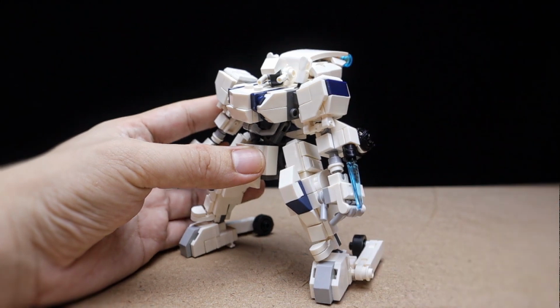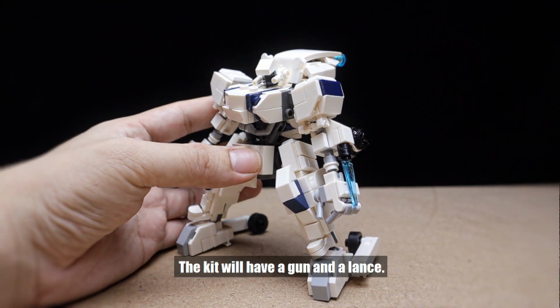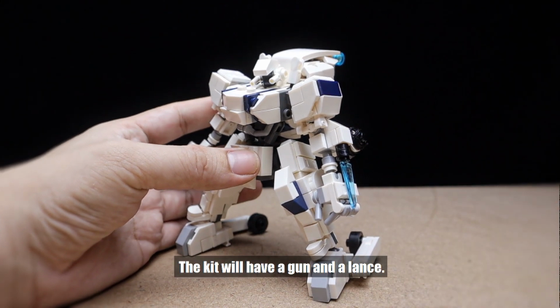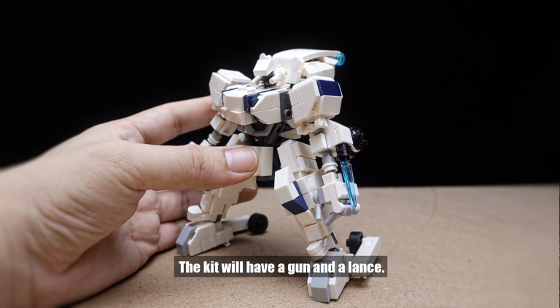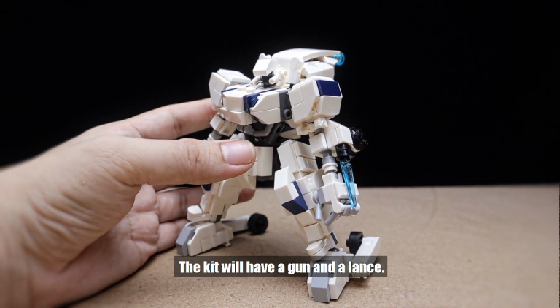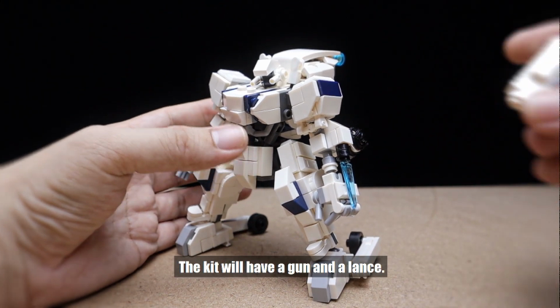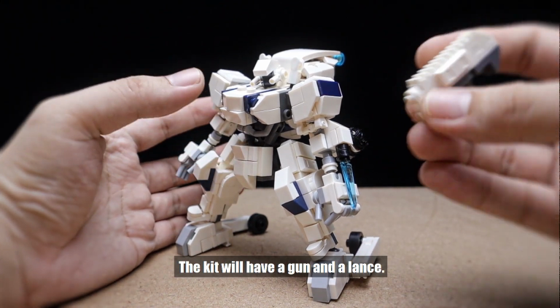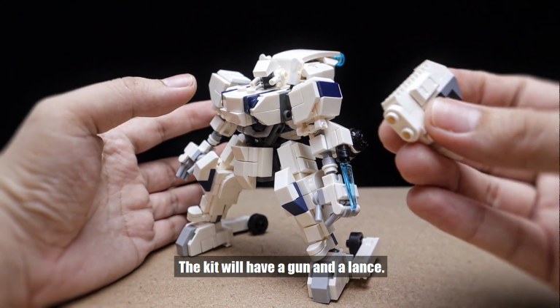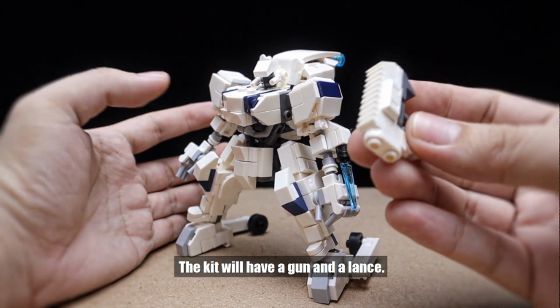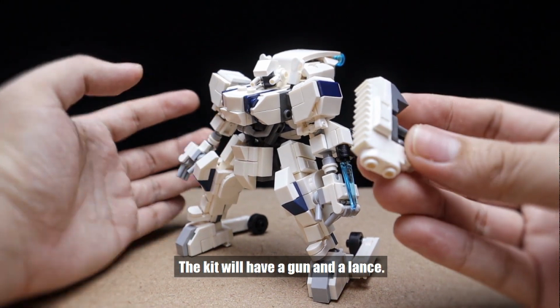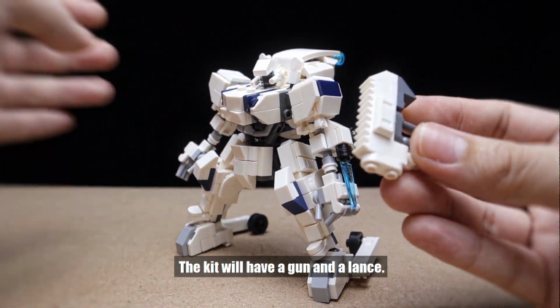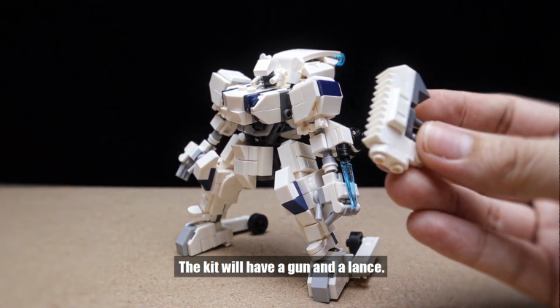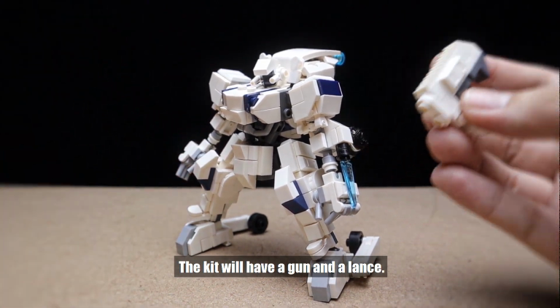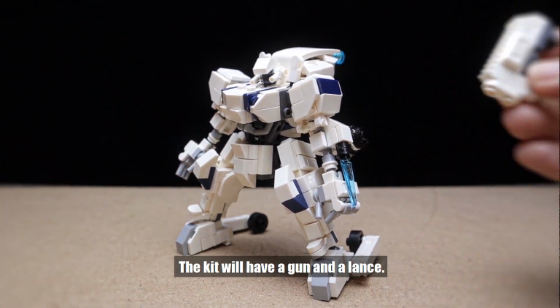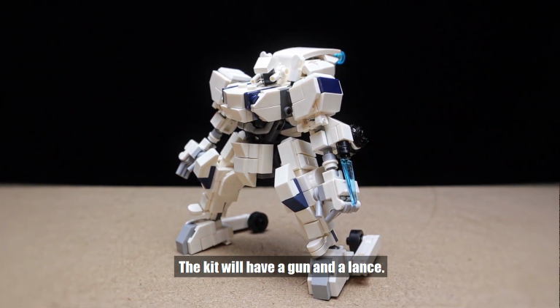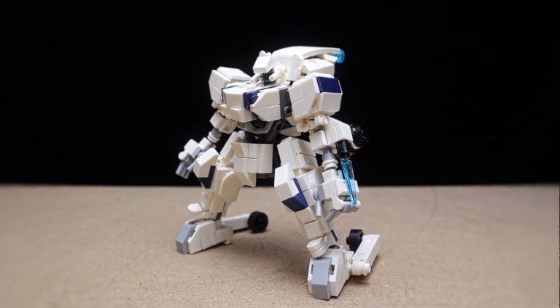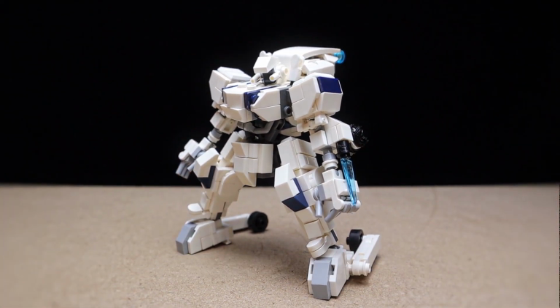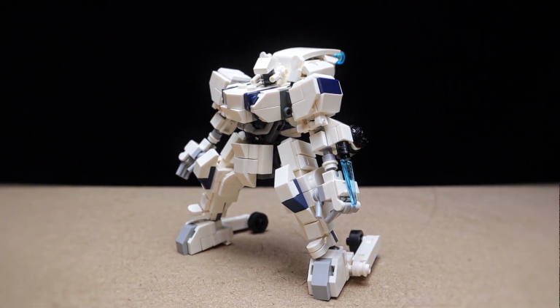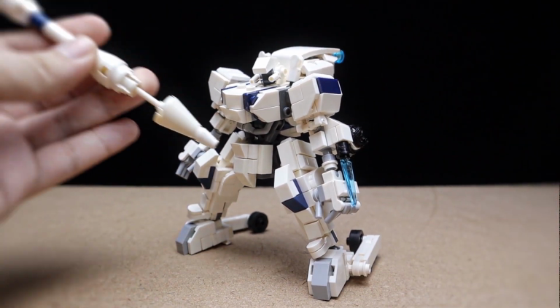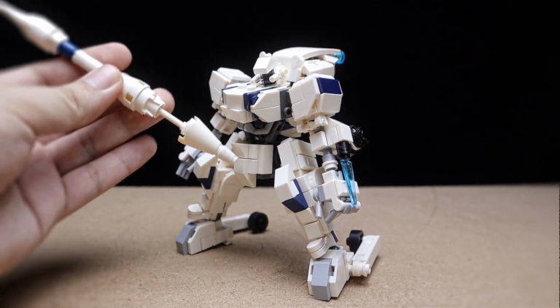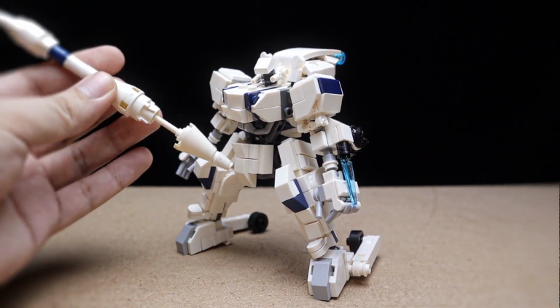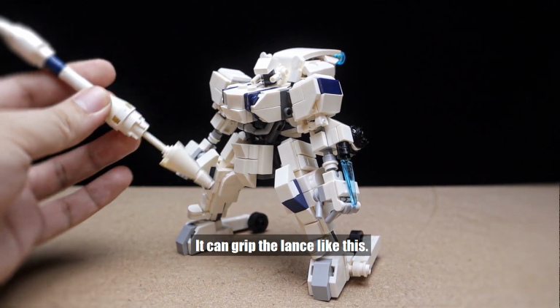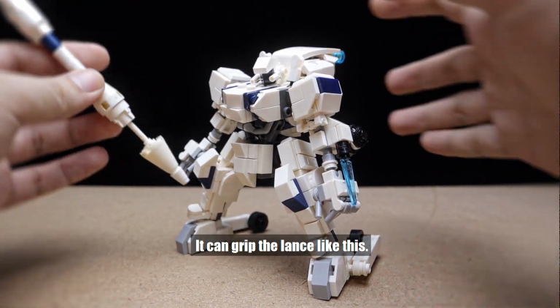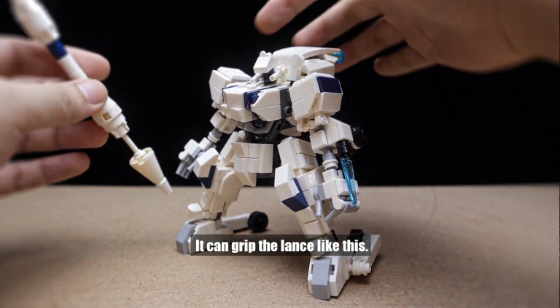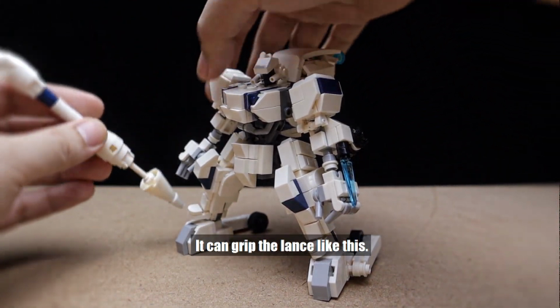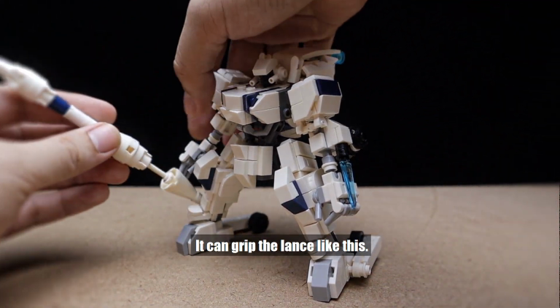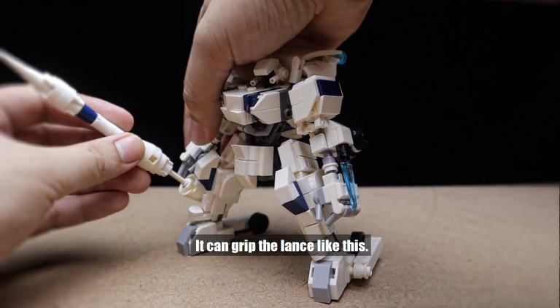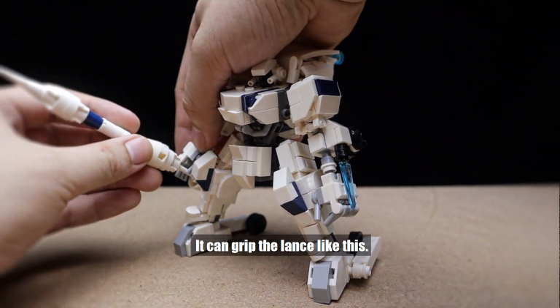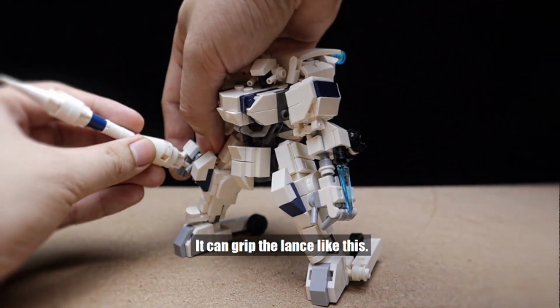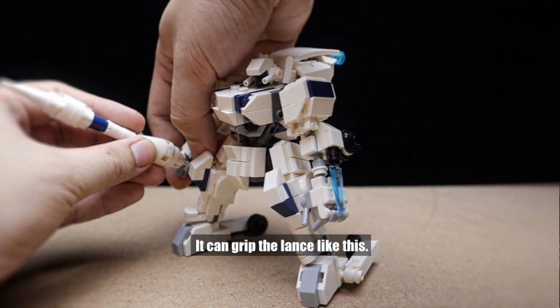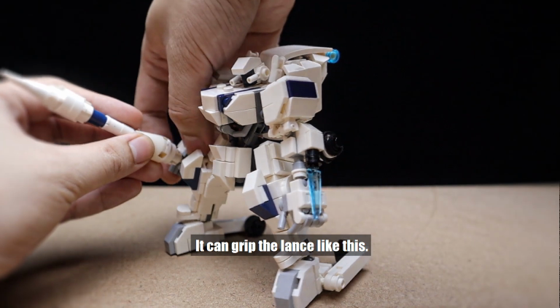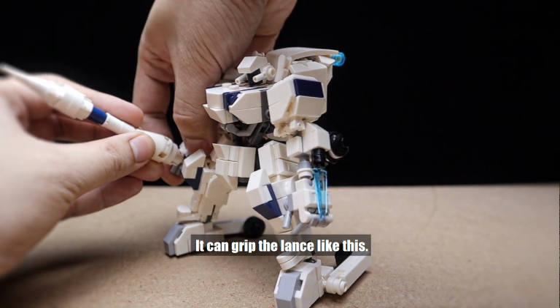The kit will have a gun and a lance. It can grip the lance like this.